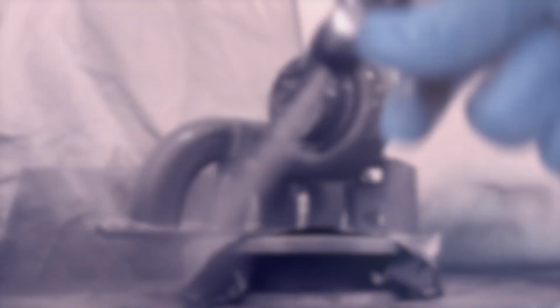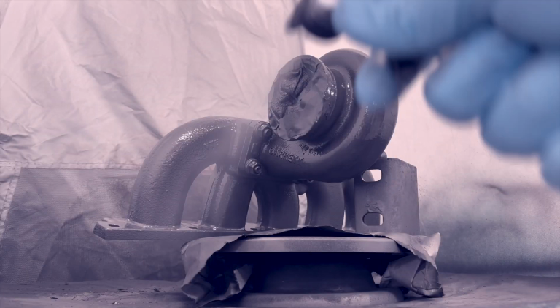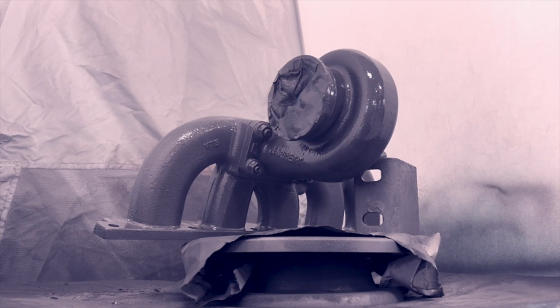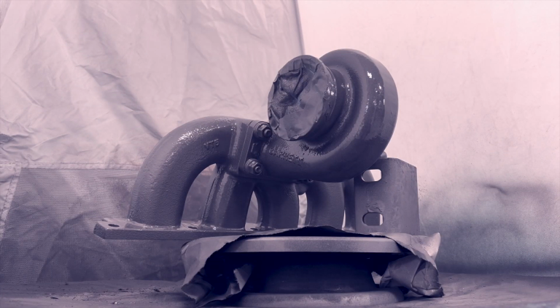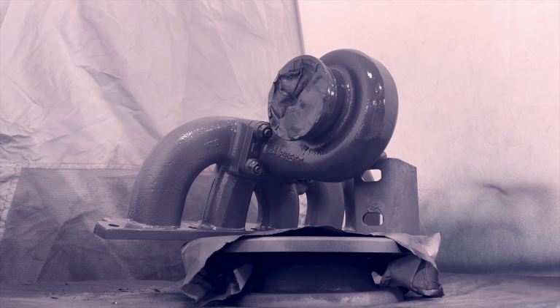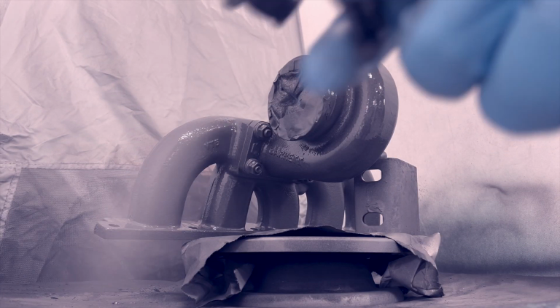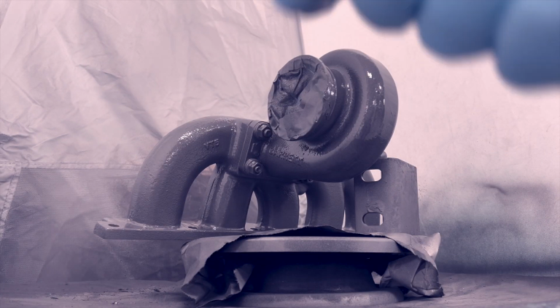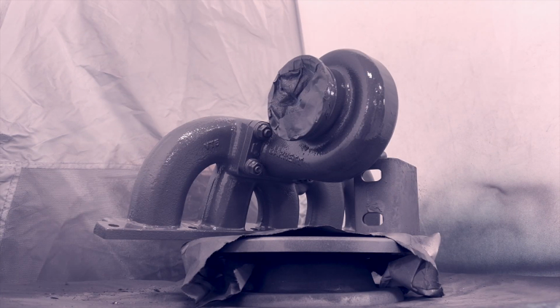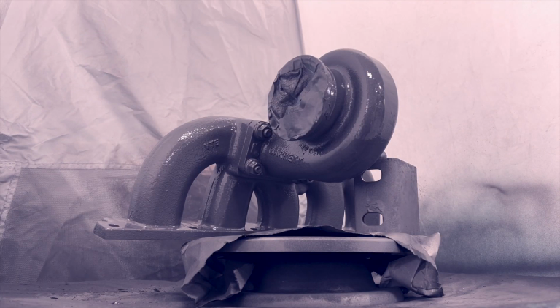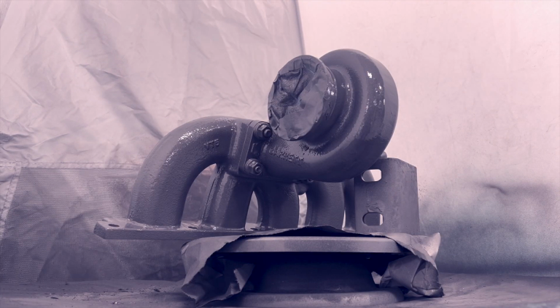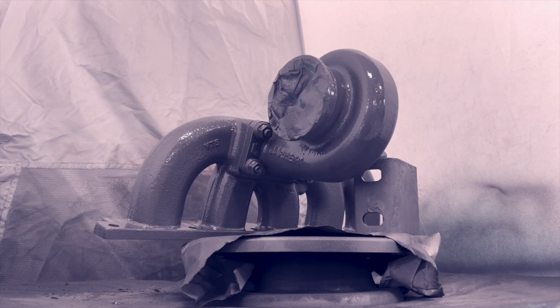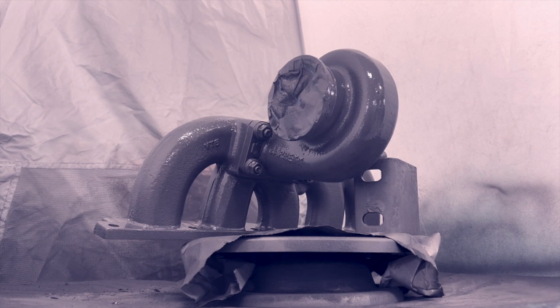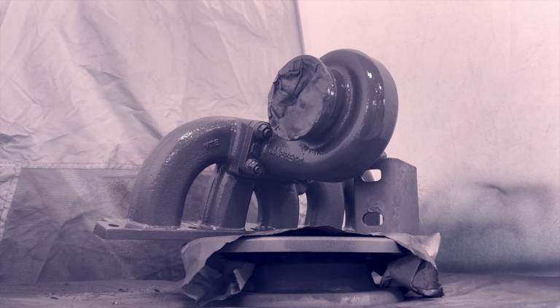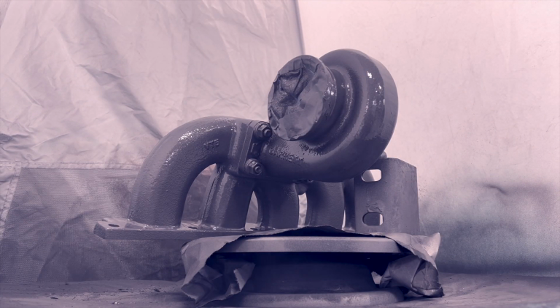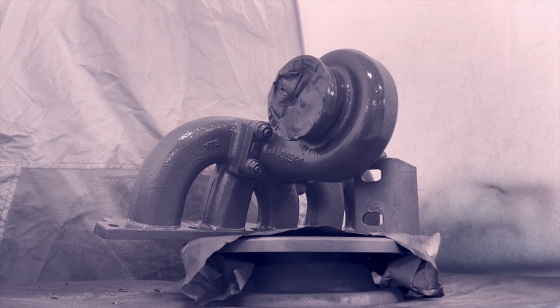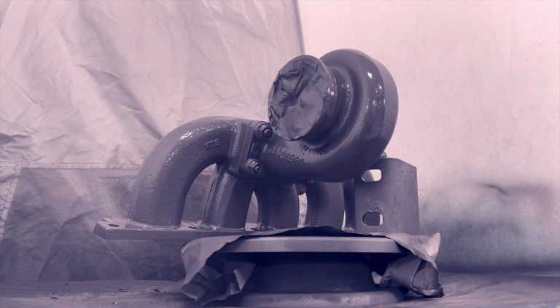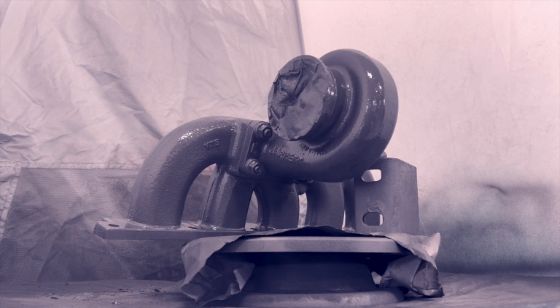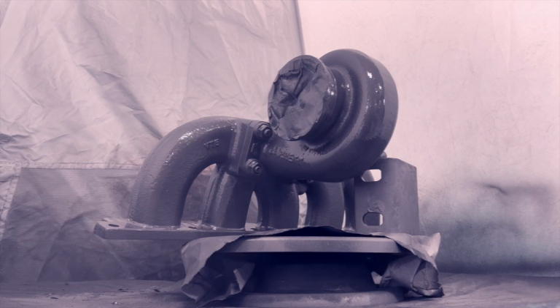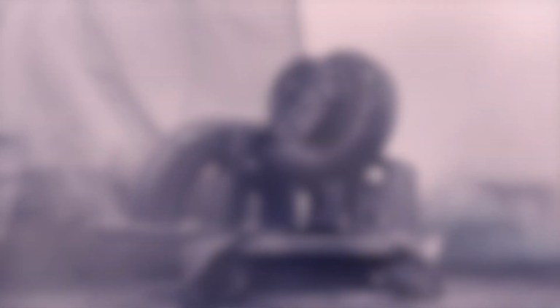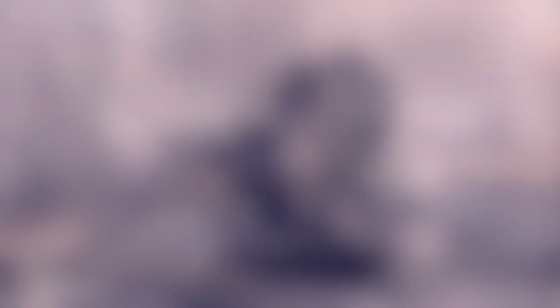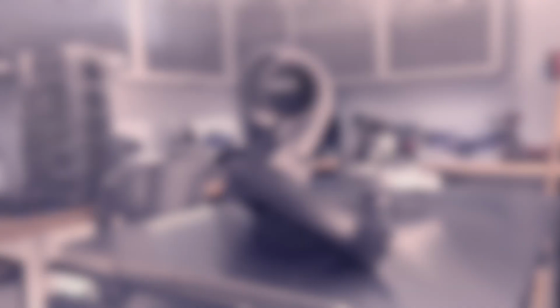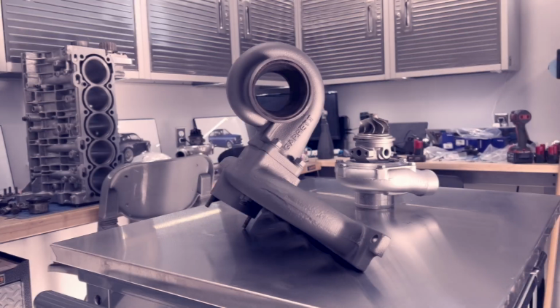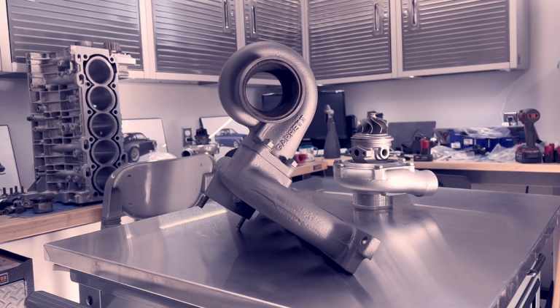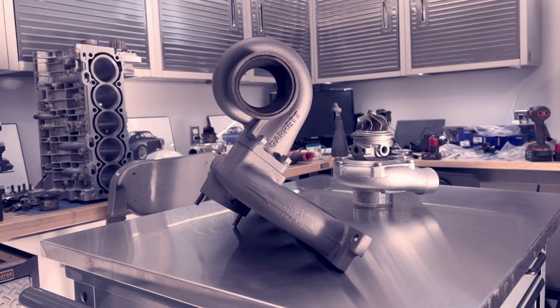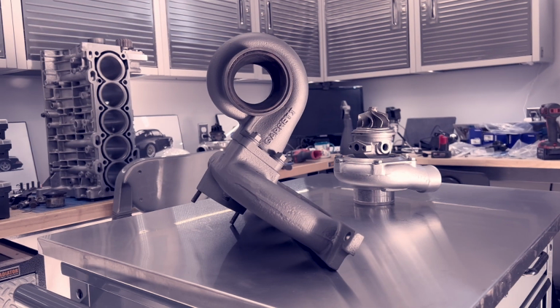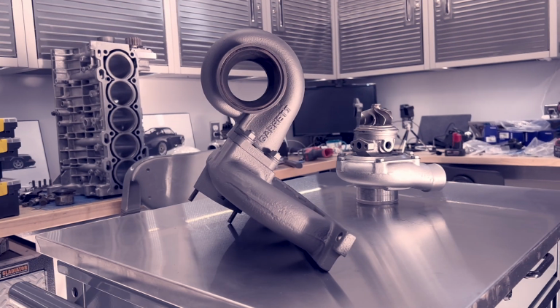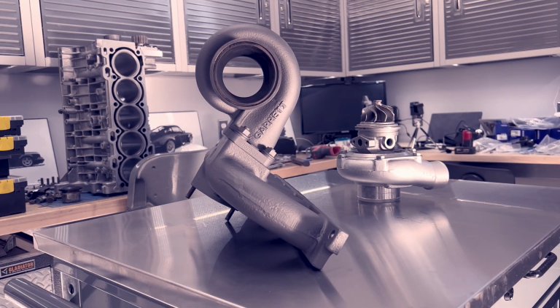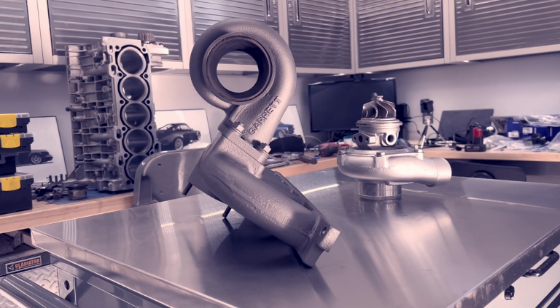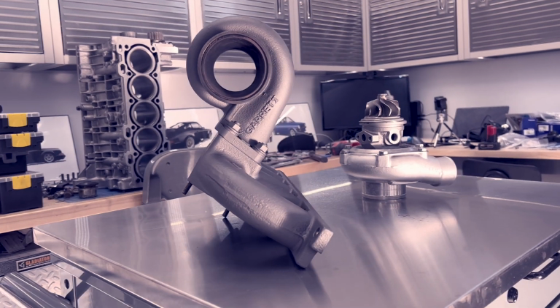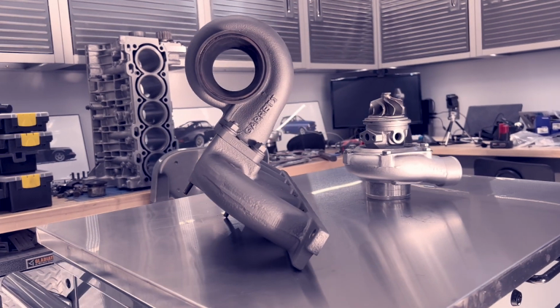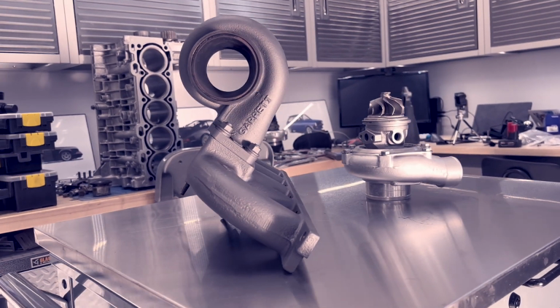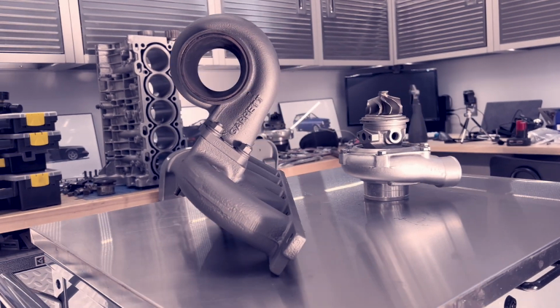Today, I'm using exactly those items to refinish the manifold and turbine housing for my Volvo 242's five-cylinder engine.